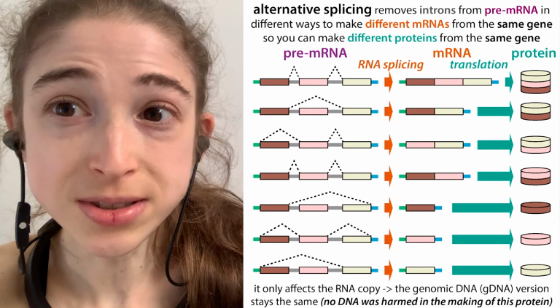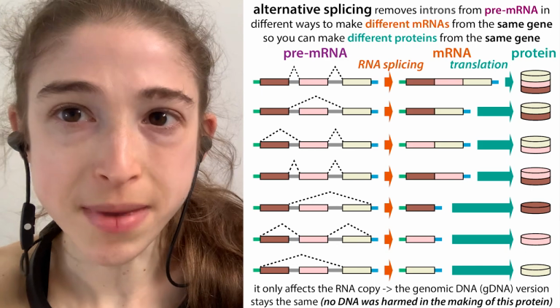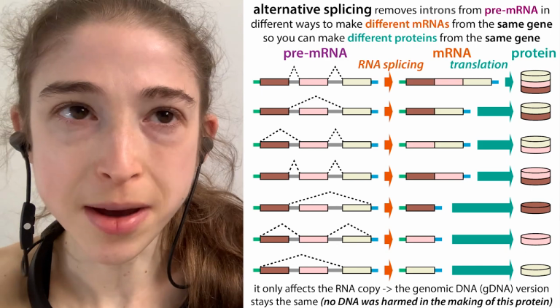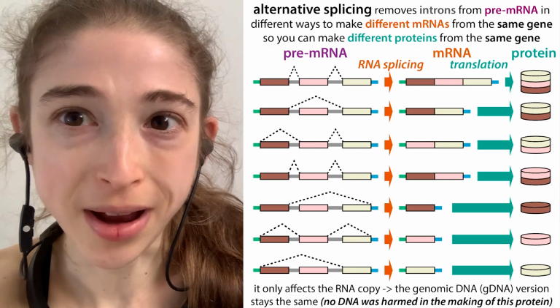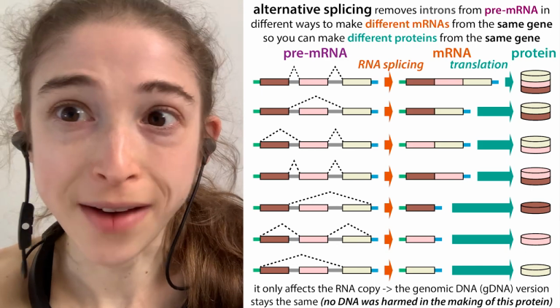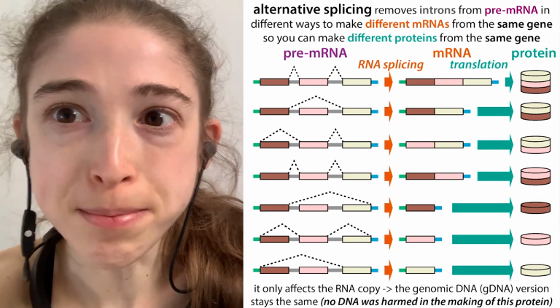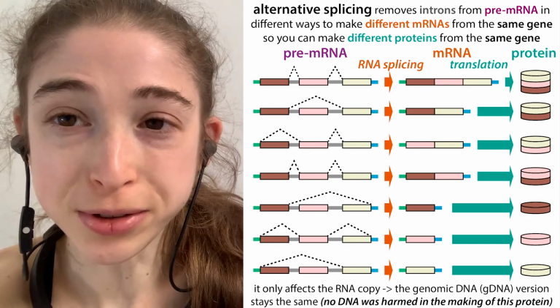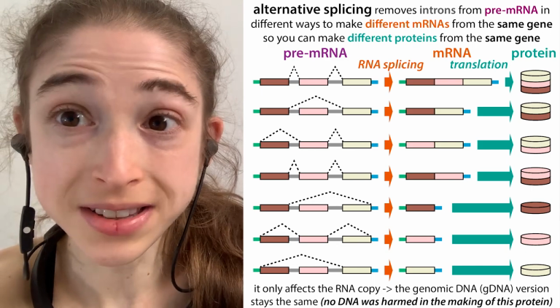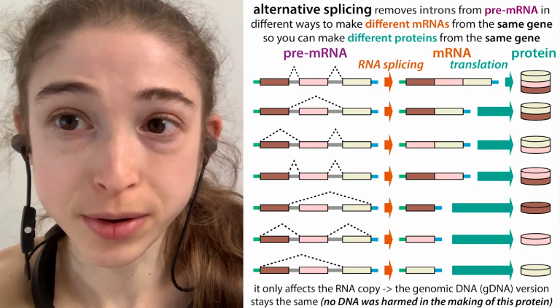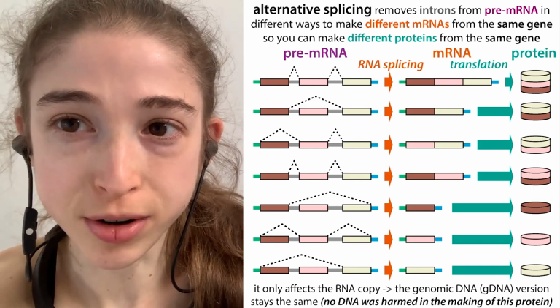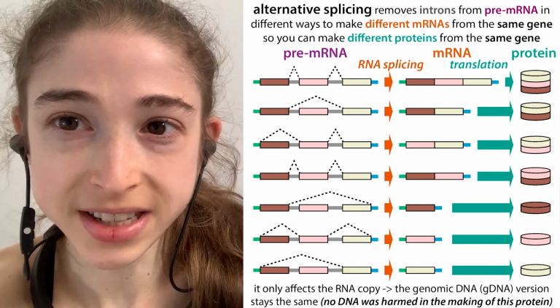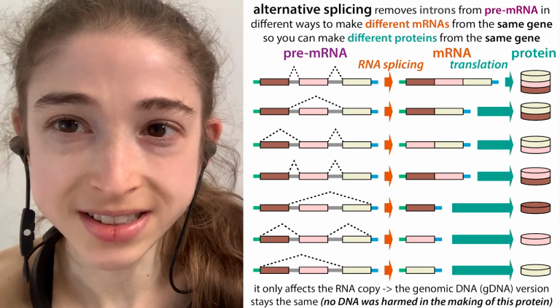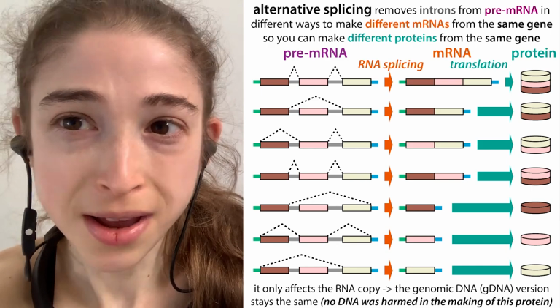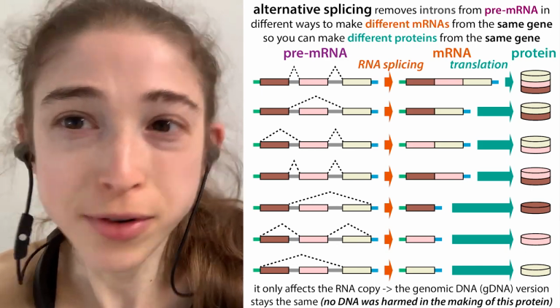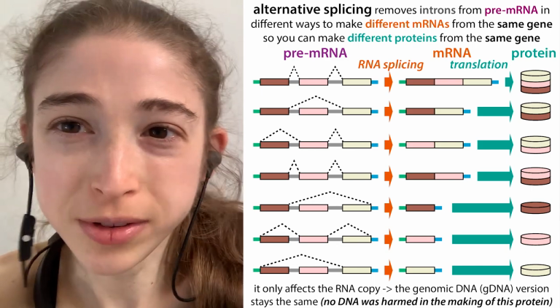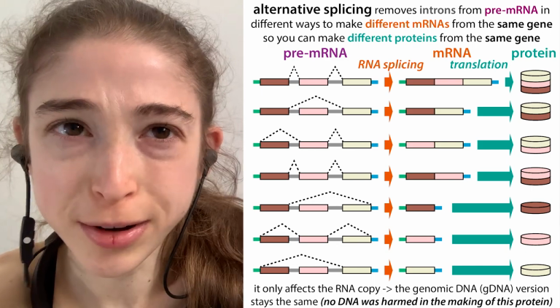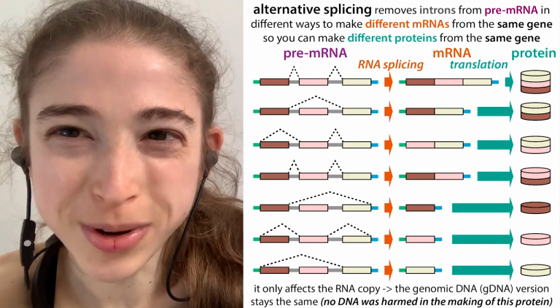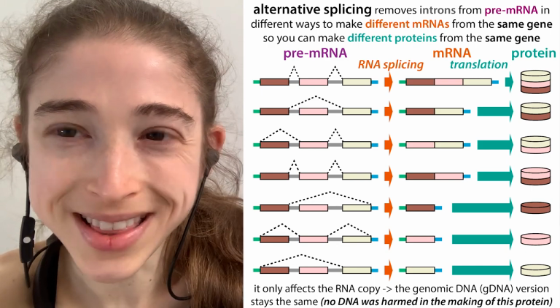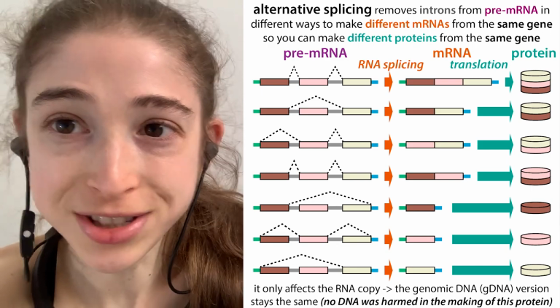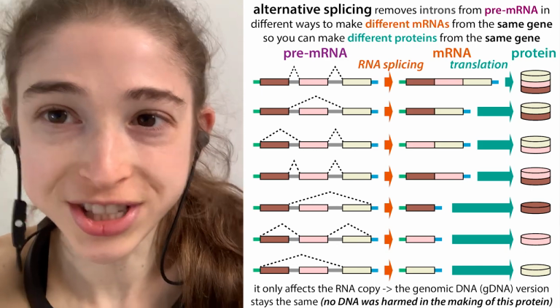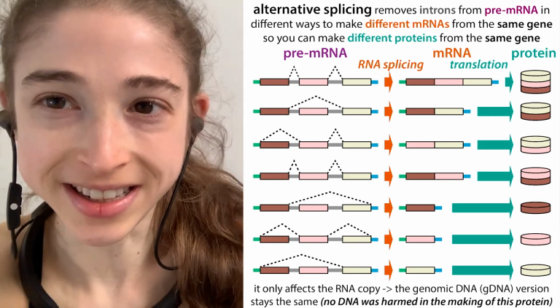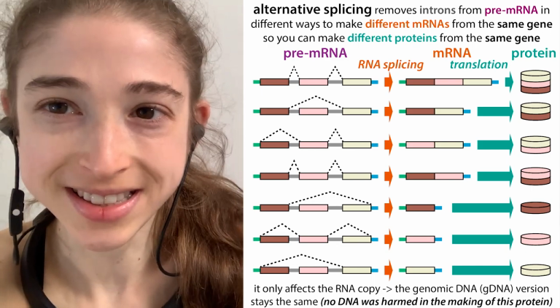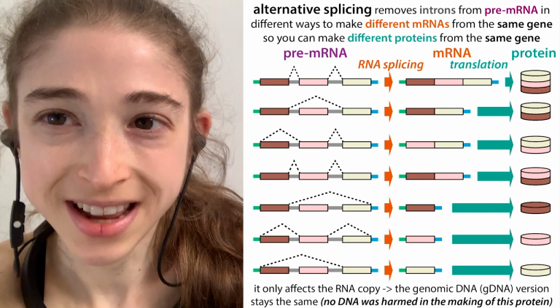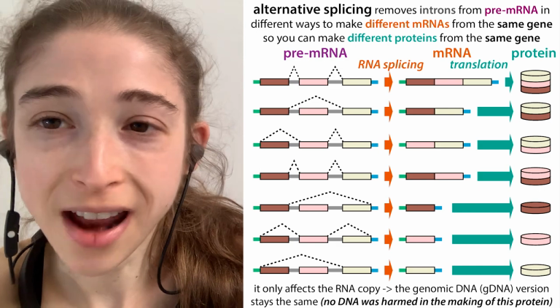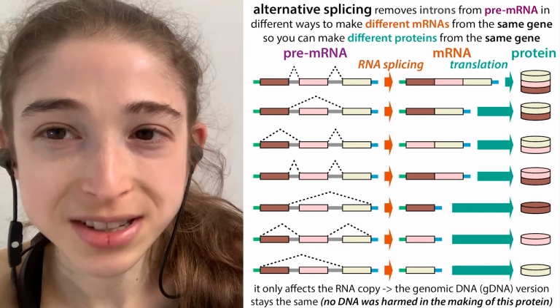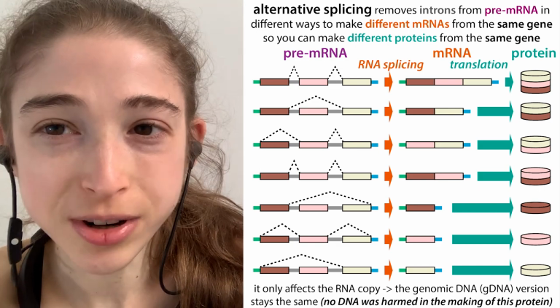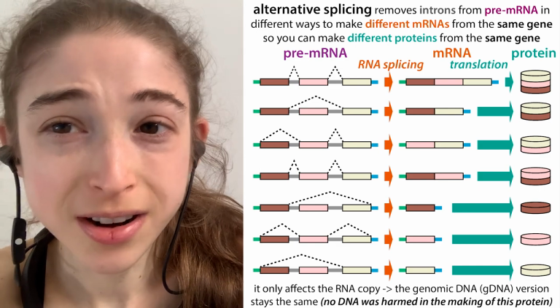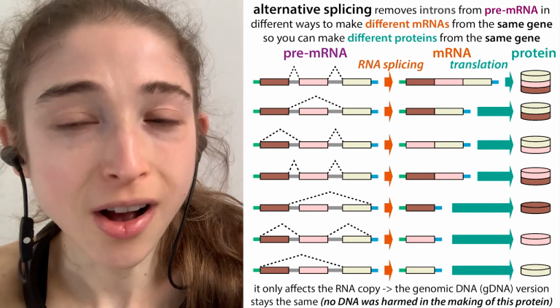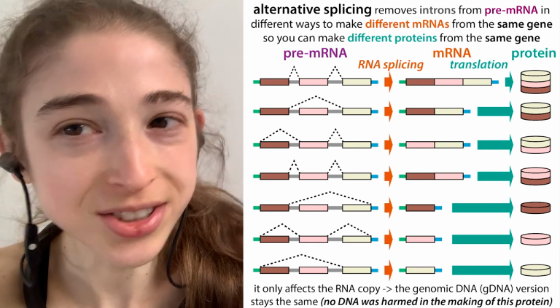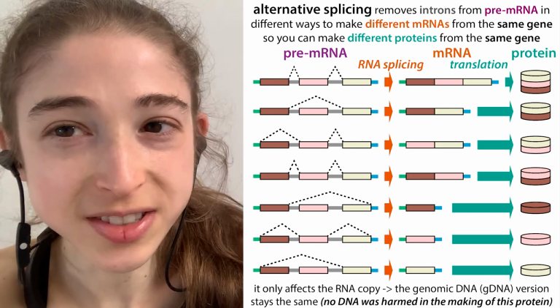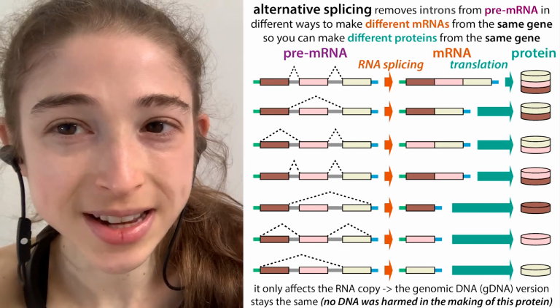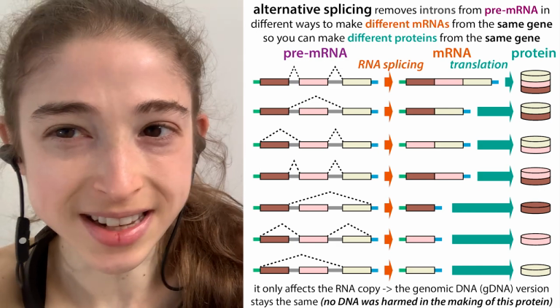Cells can make about half a million different proteins from only about 20,000 genes. How does it work? Alternative splicing.